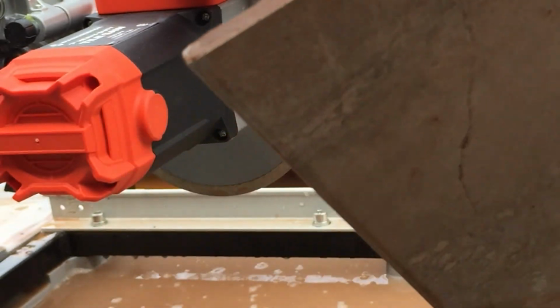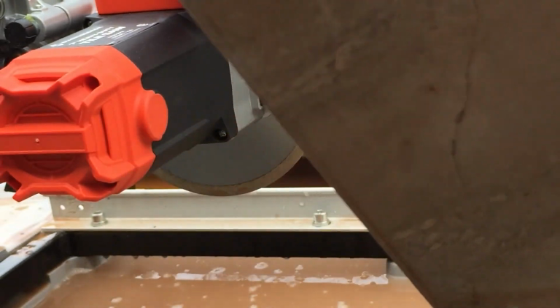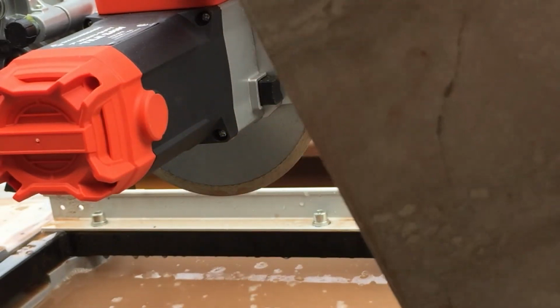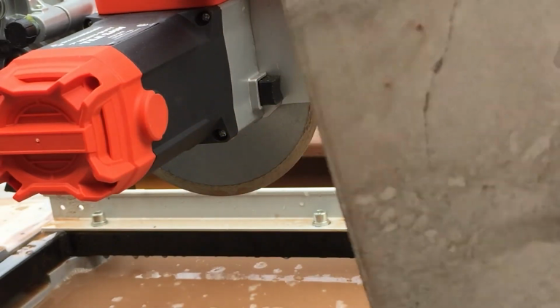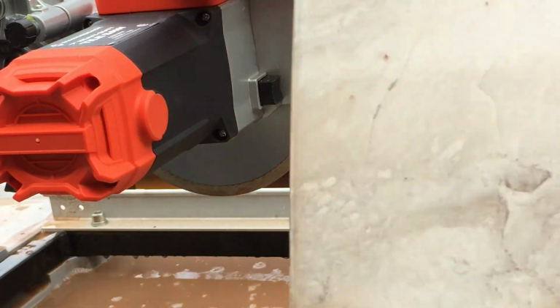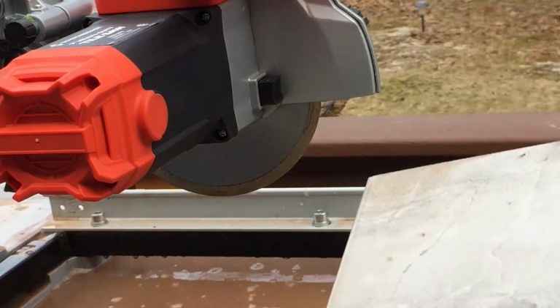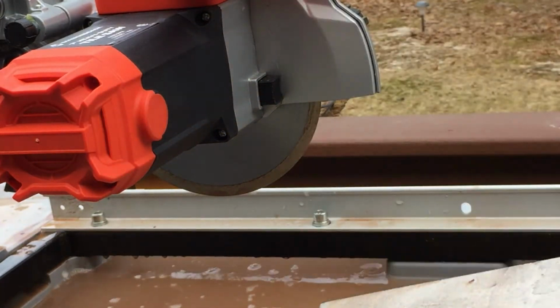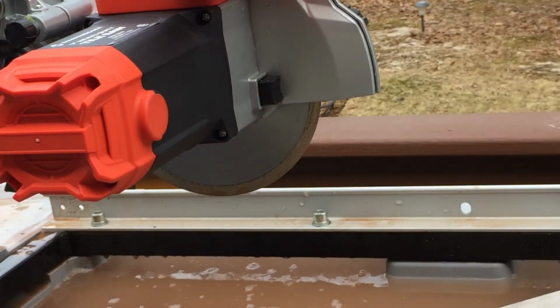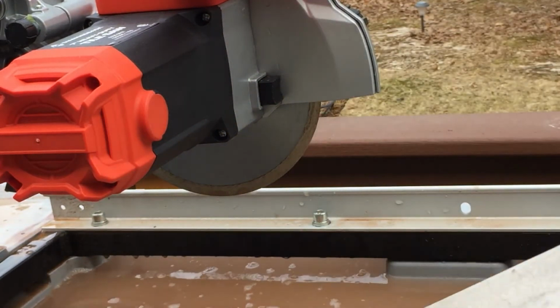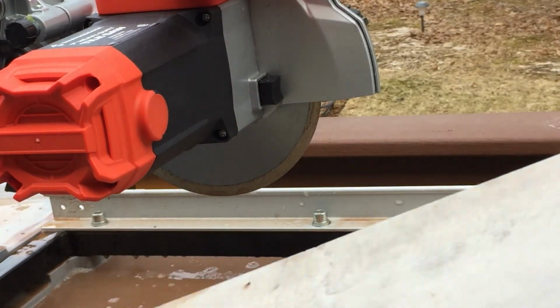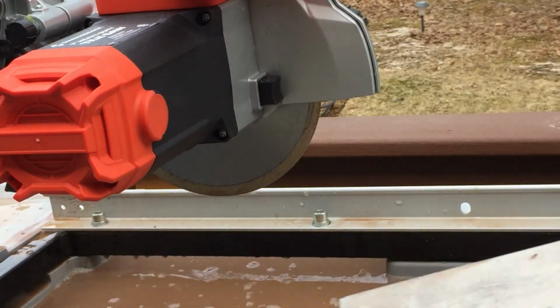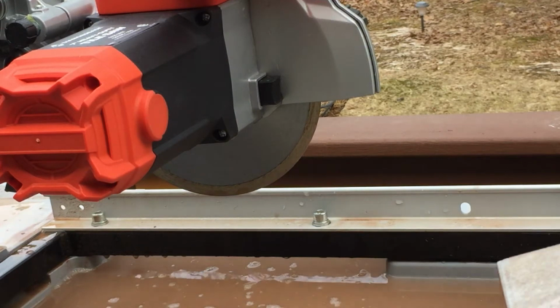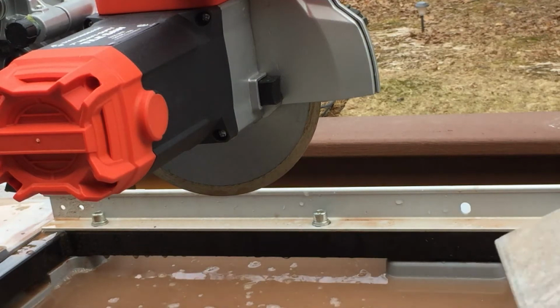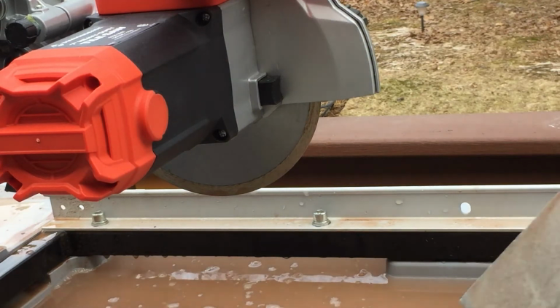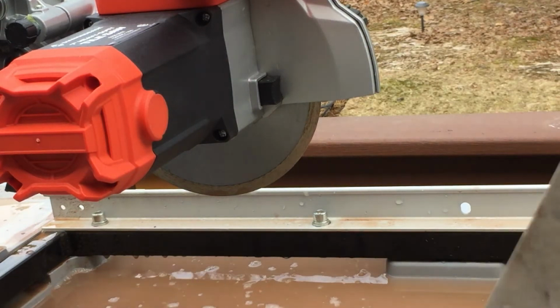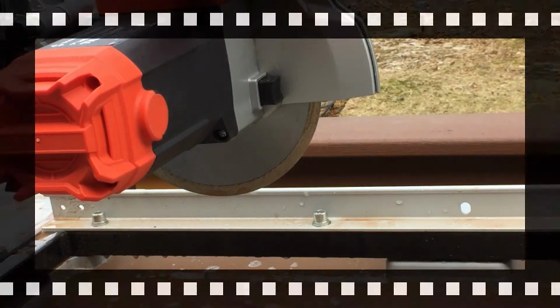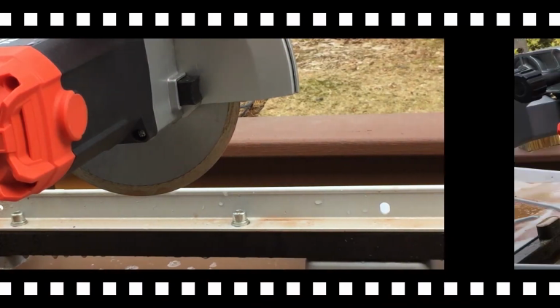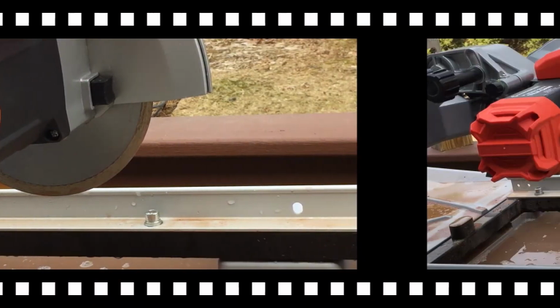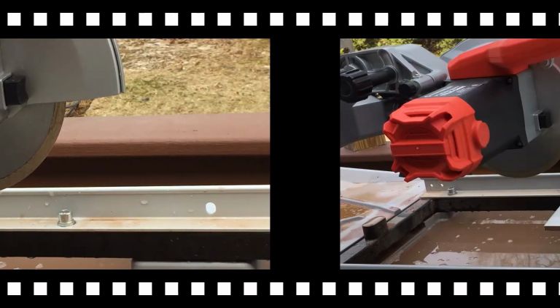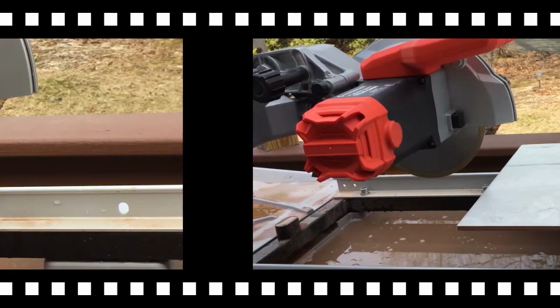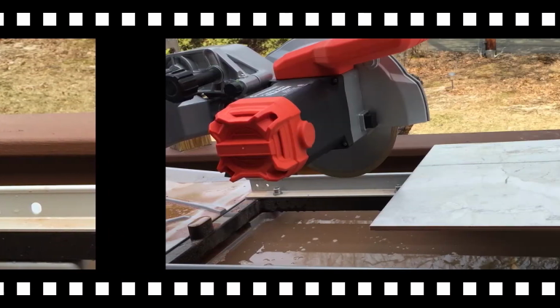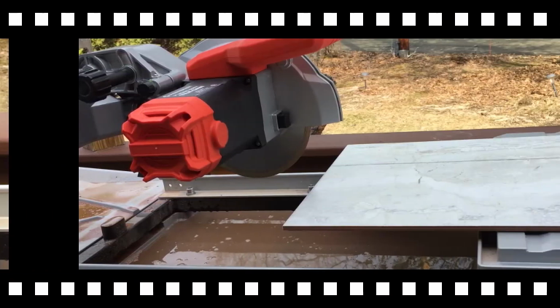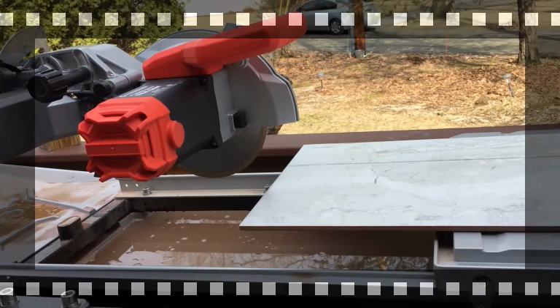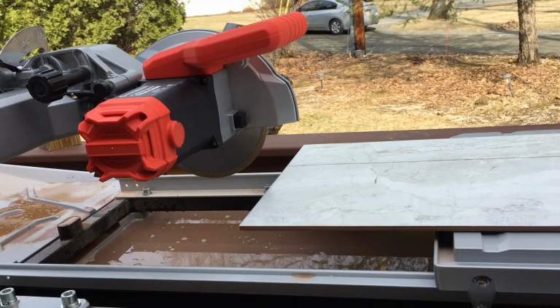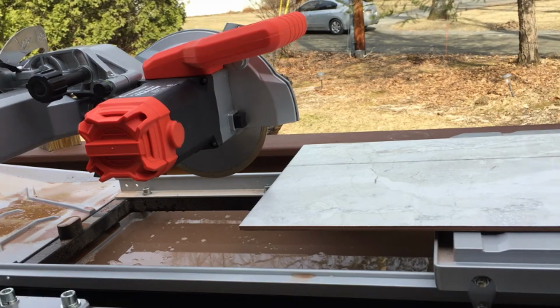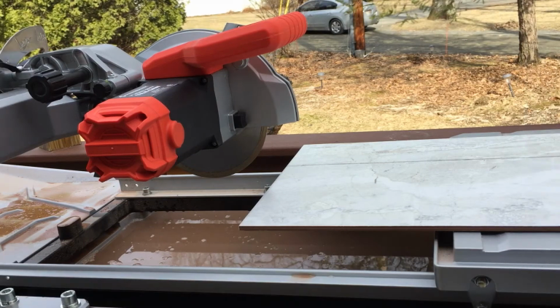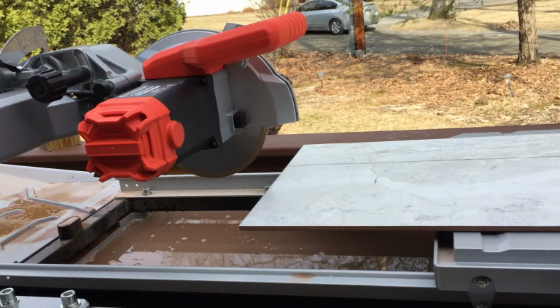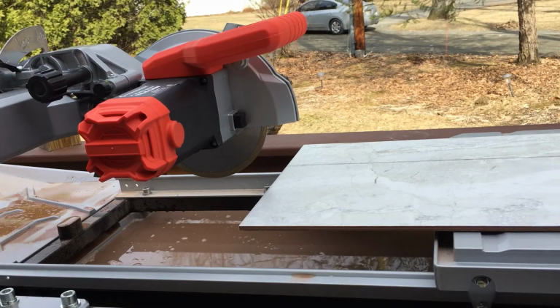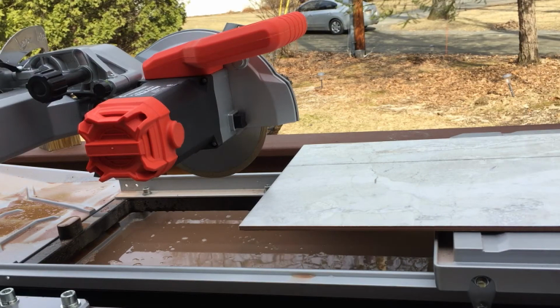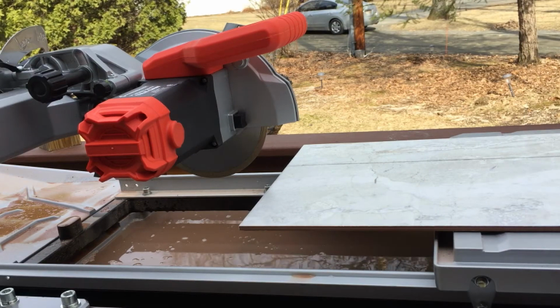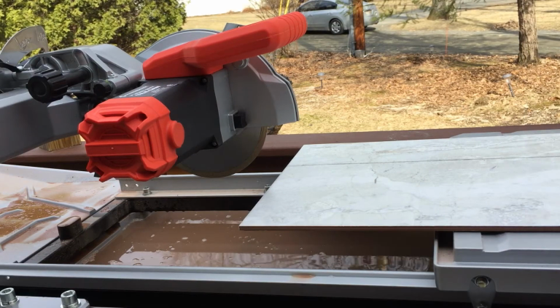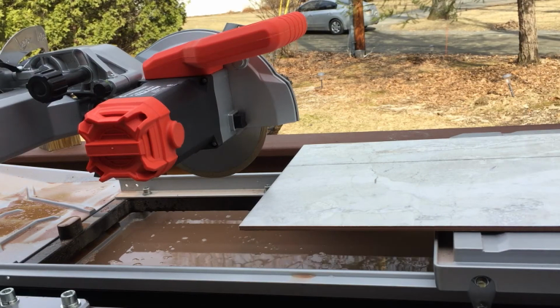Seems to do a real nice job. All right, here we go. We're going to do another cut.